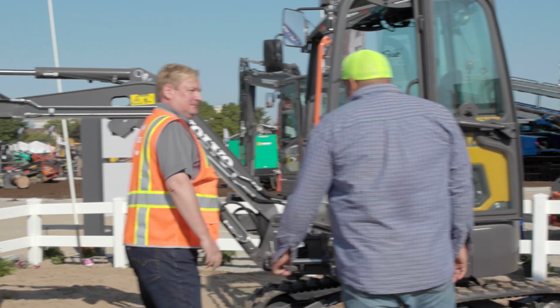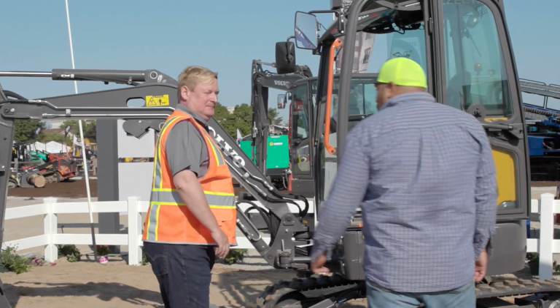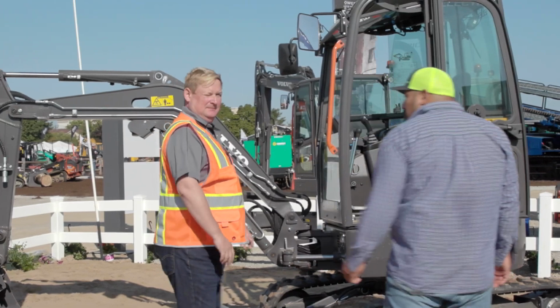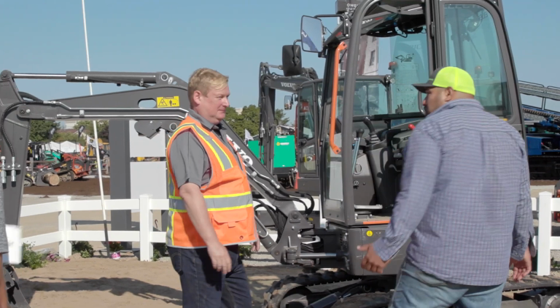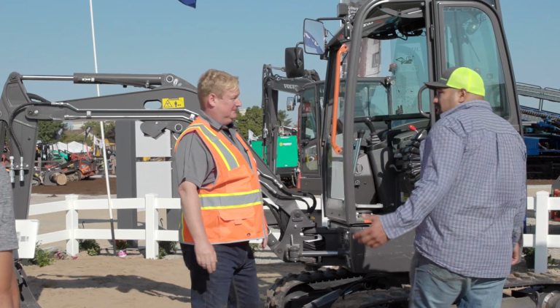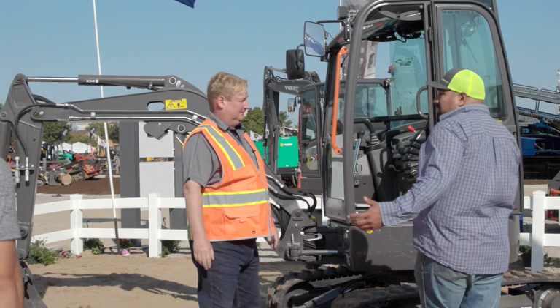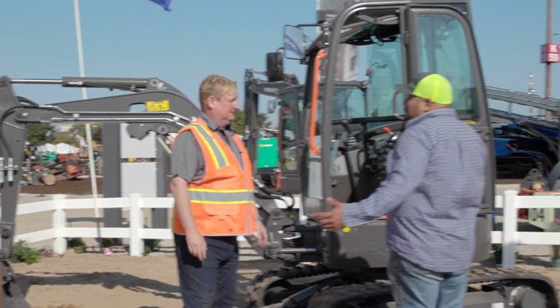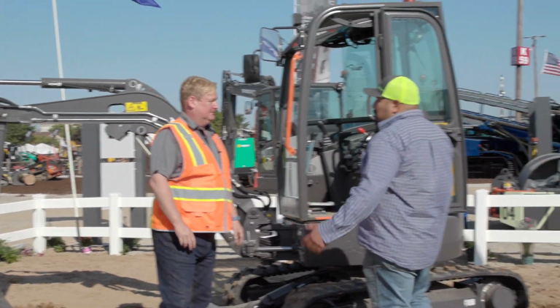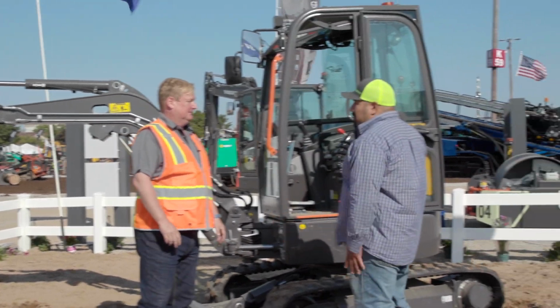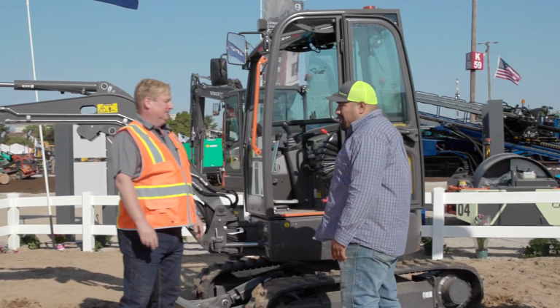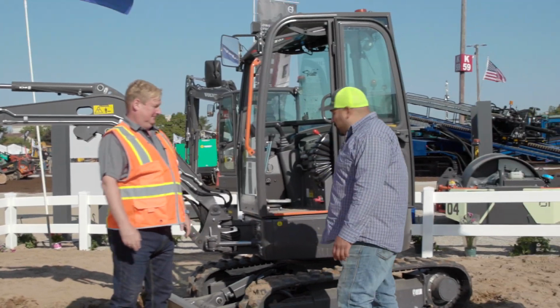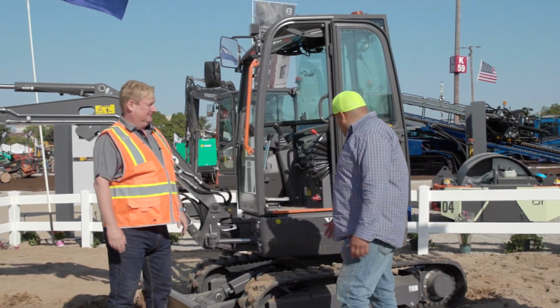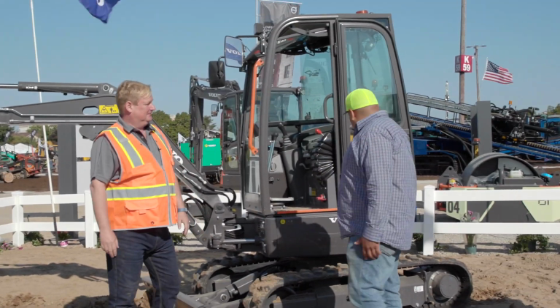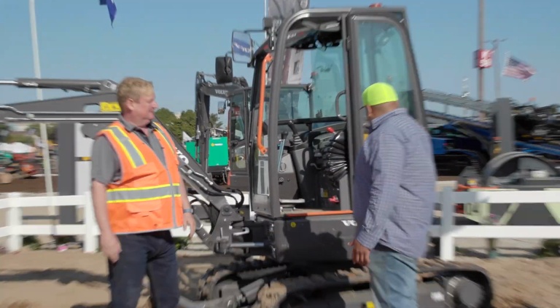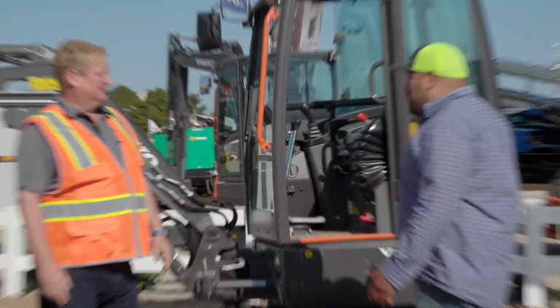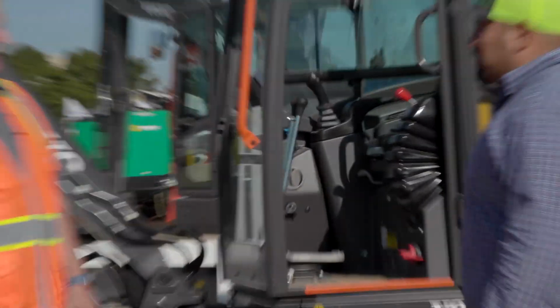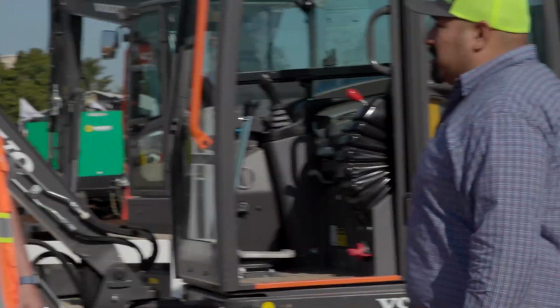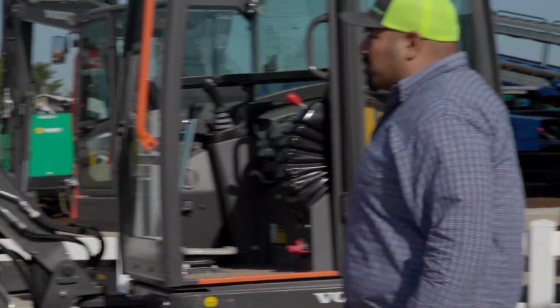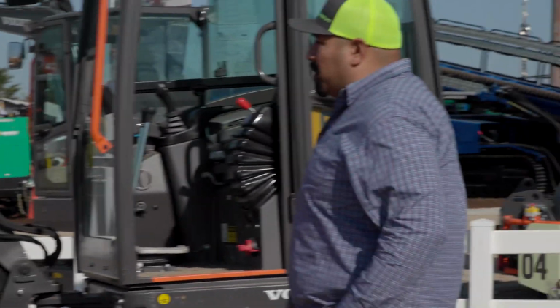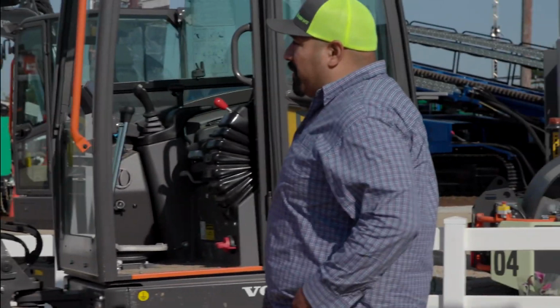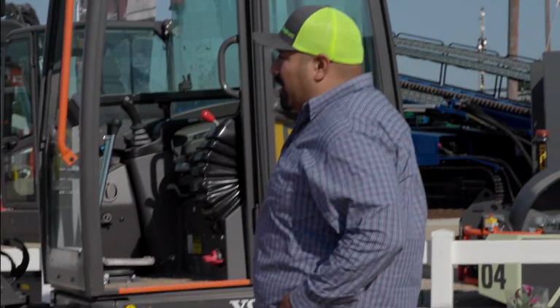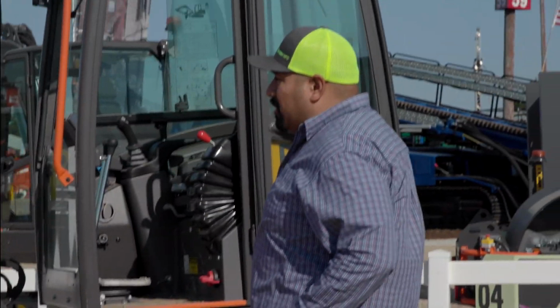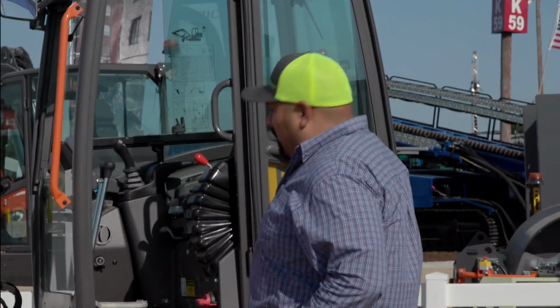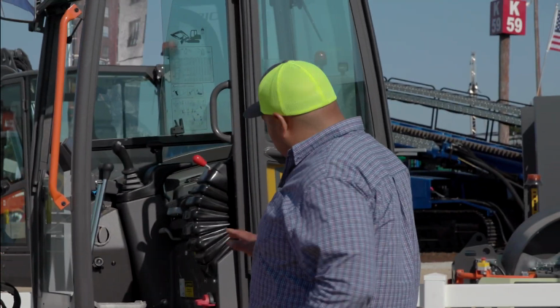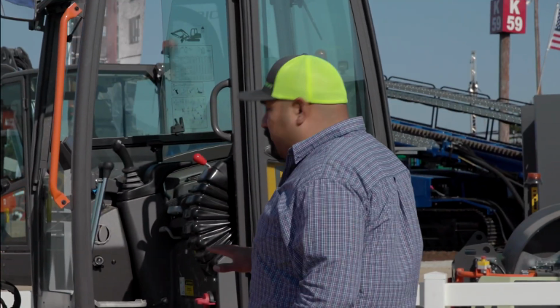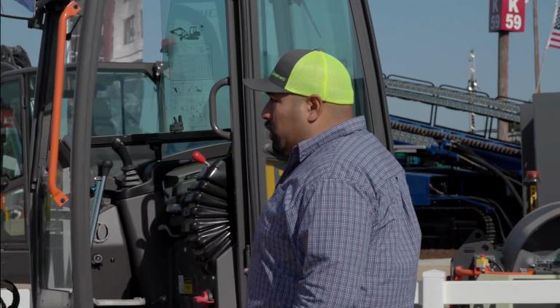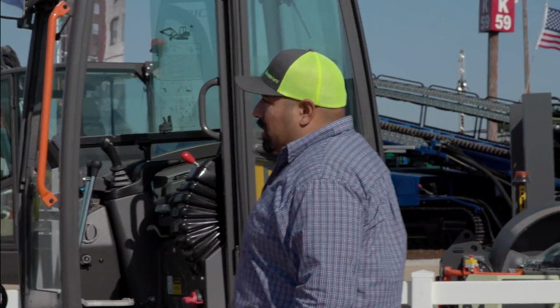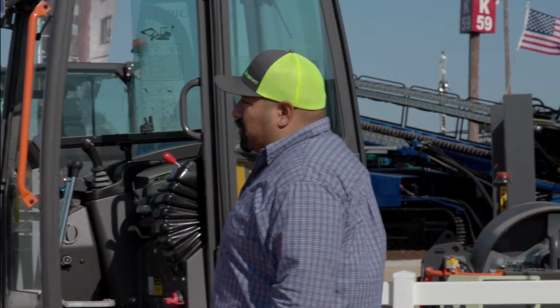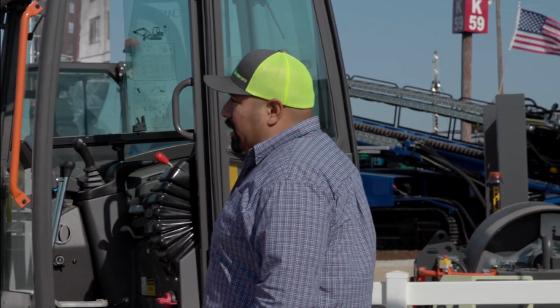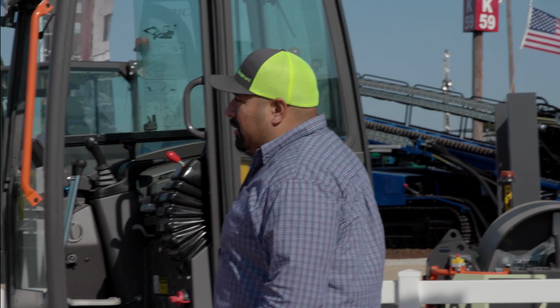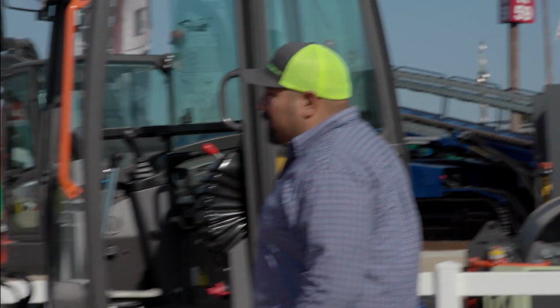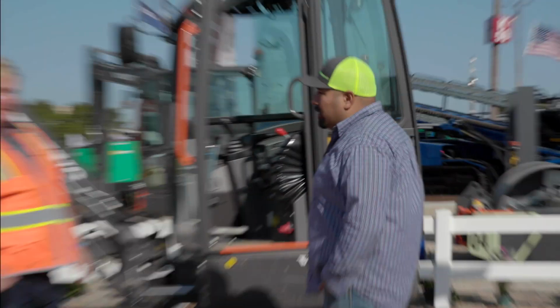So Lars, we're here at the Utility Expo checking out the new ECR25. Now this is fully electric, yes?